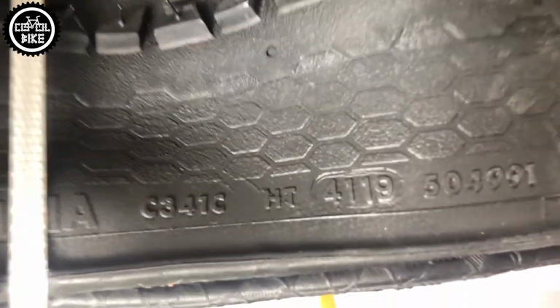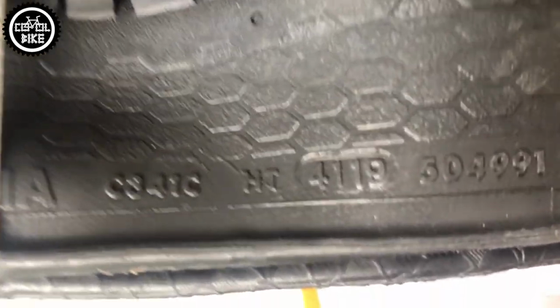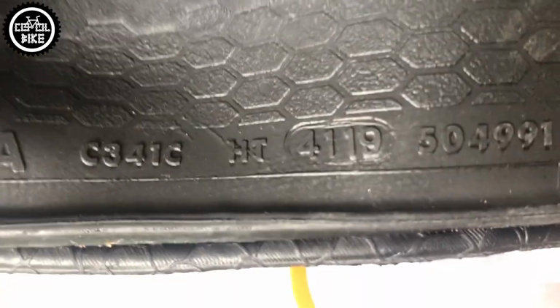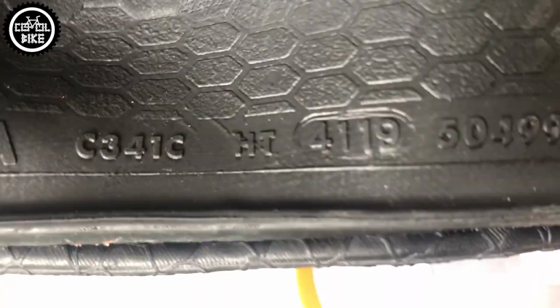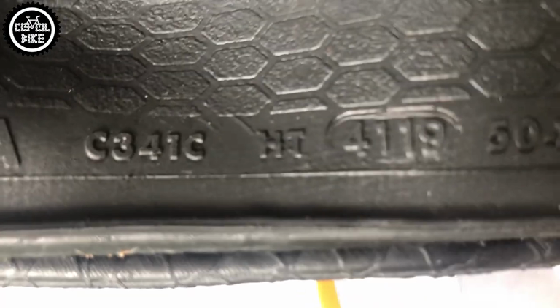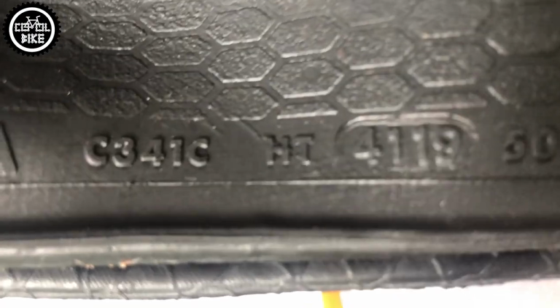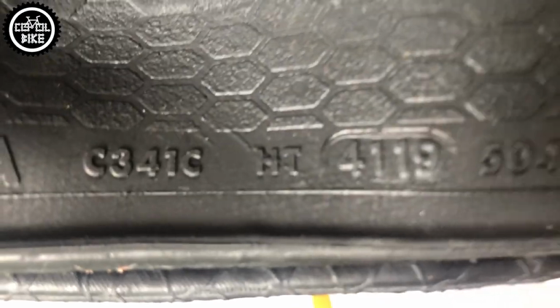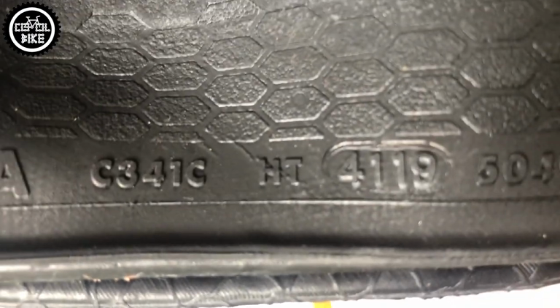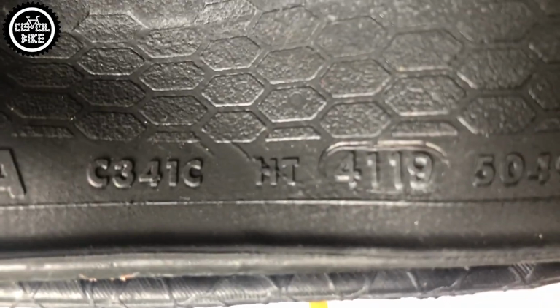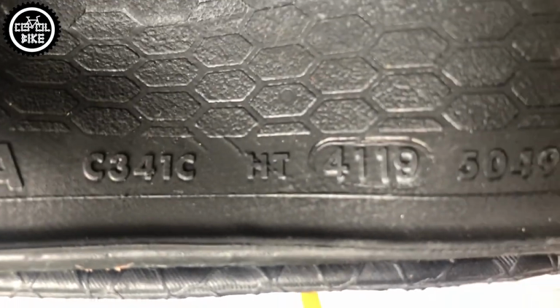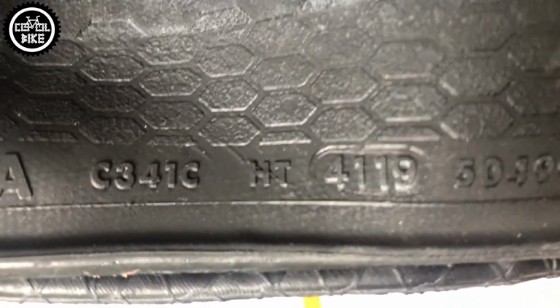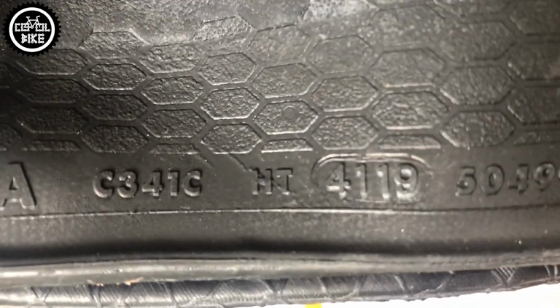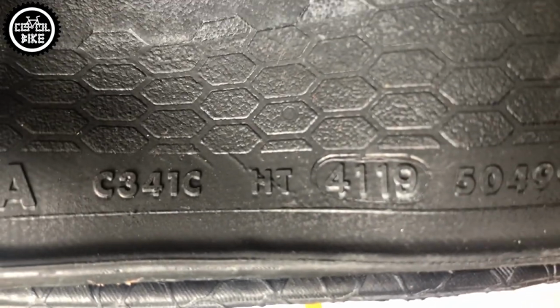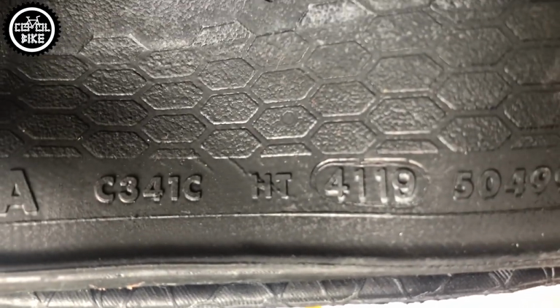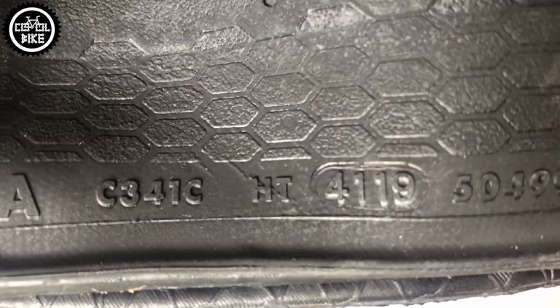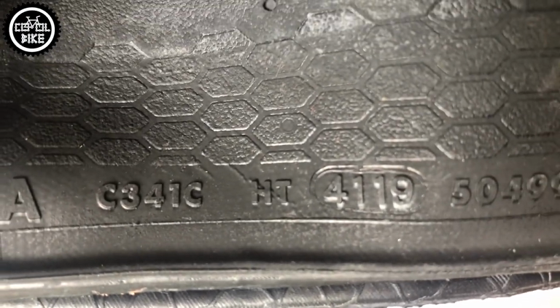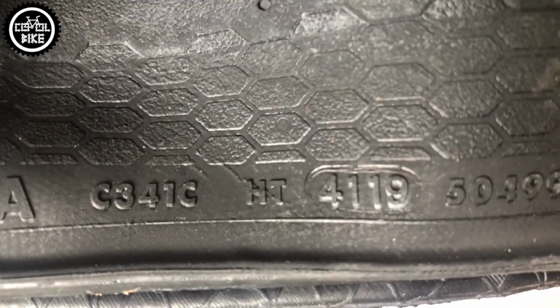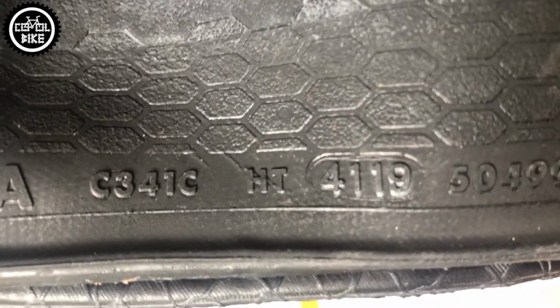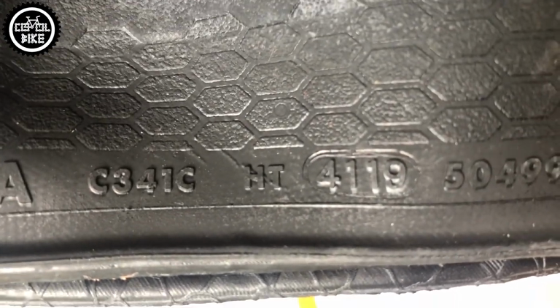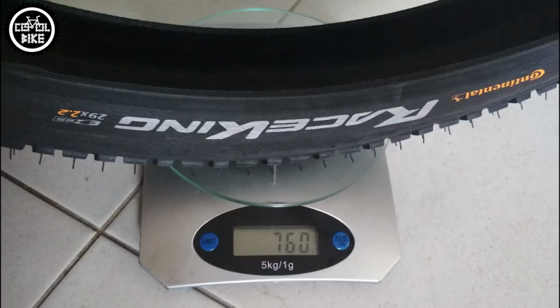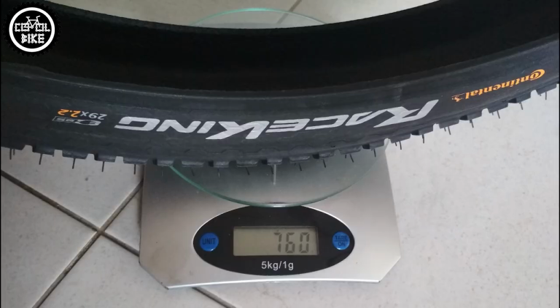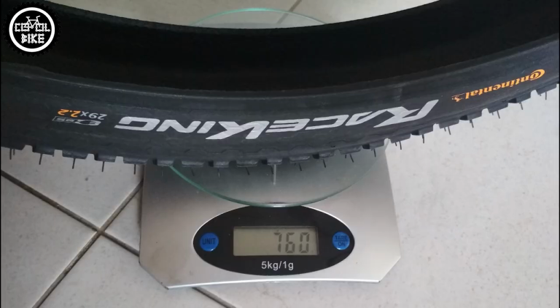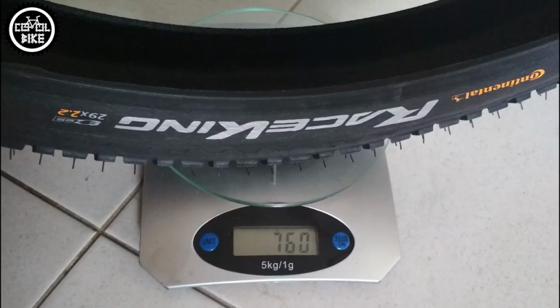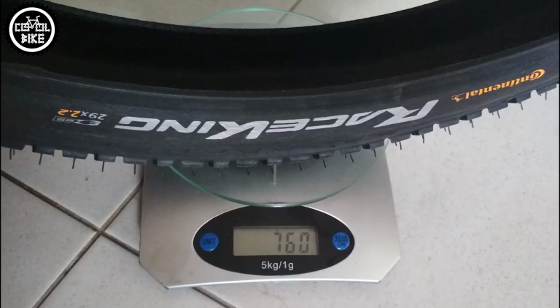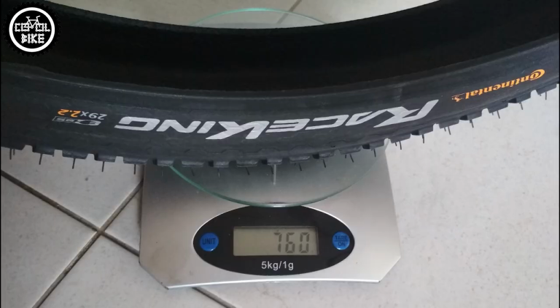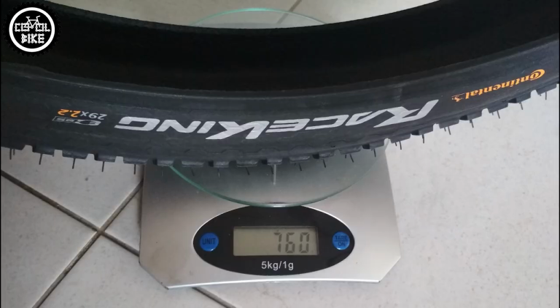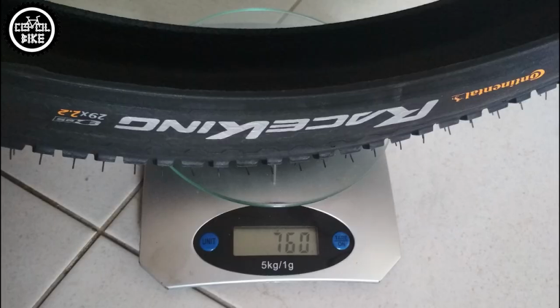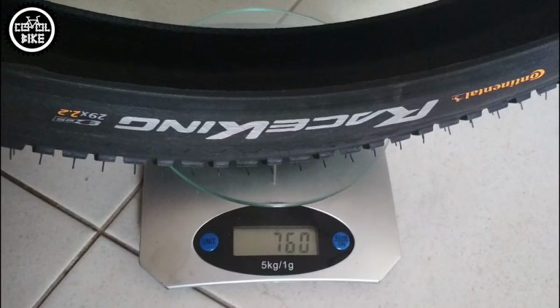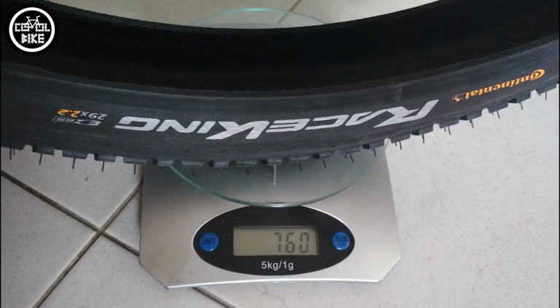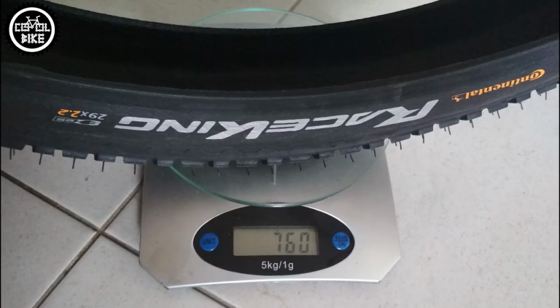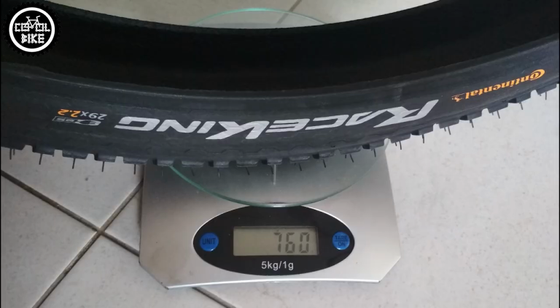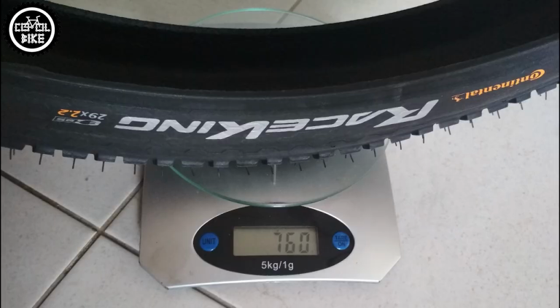The last wire version is made of a regular compound and it's the heaviest at 760 grams.